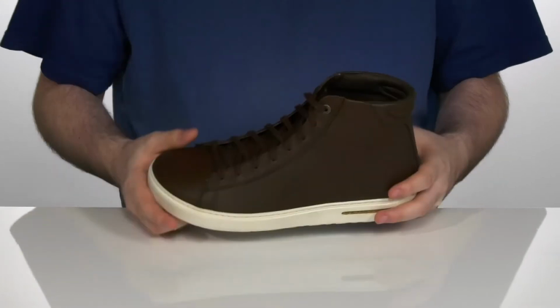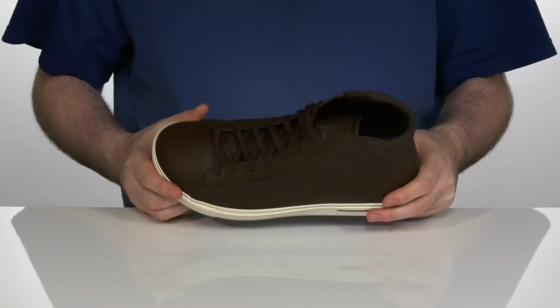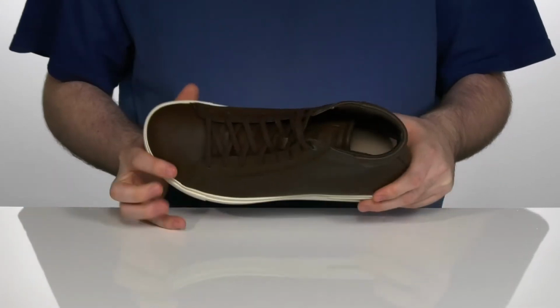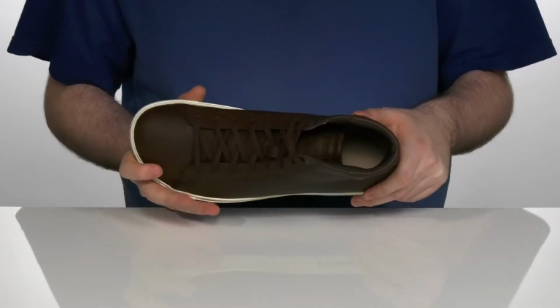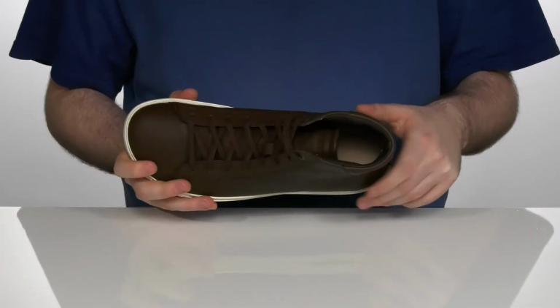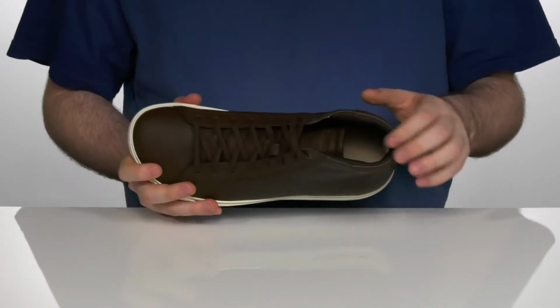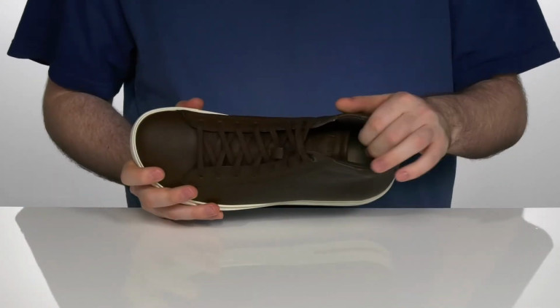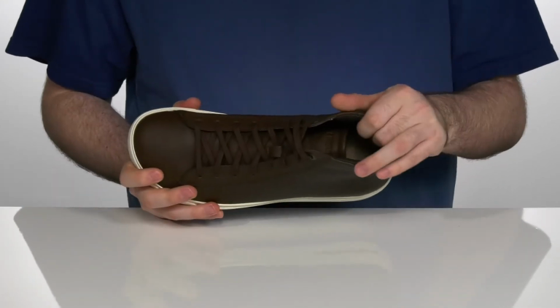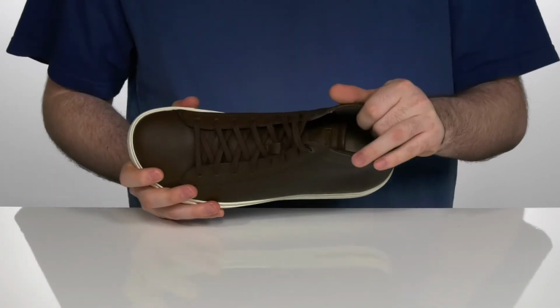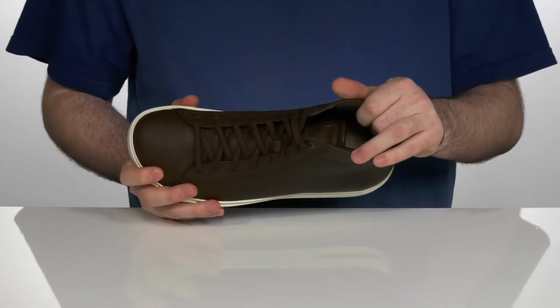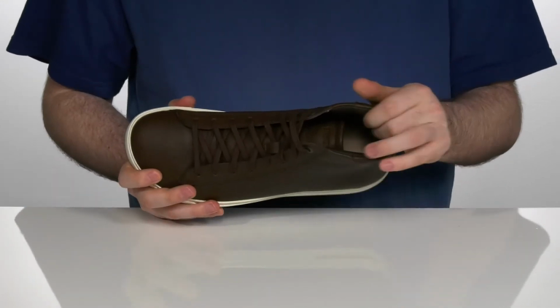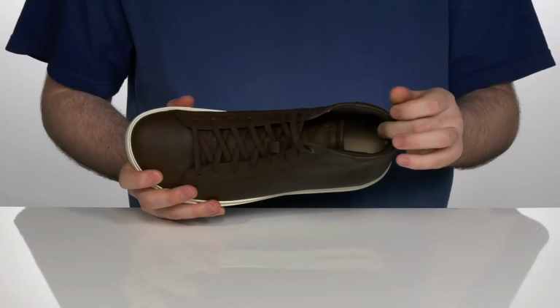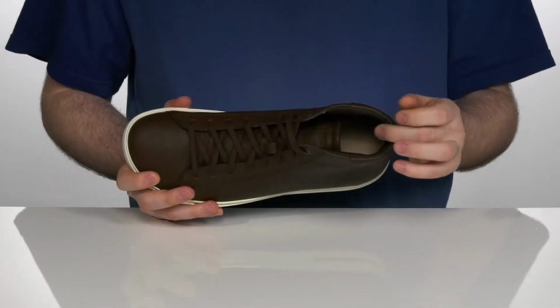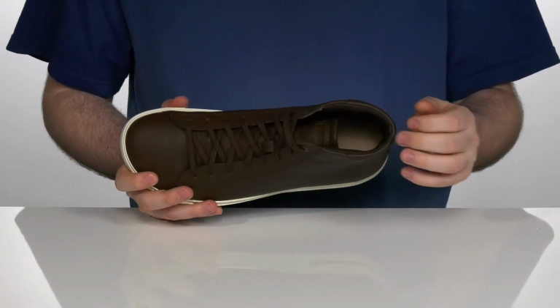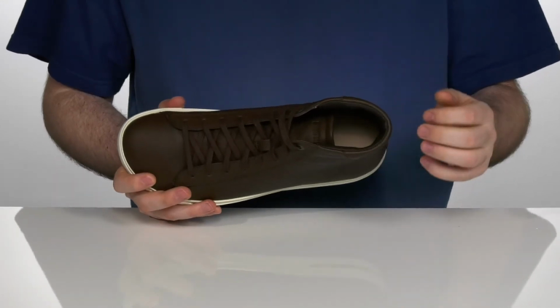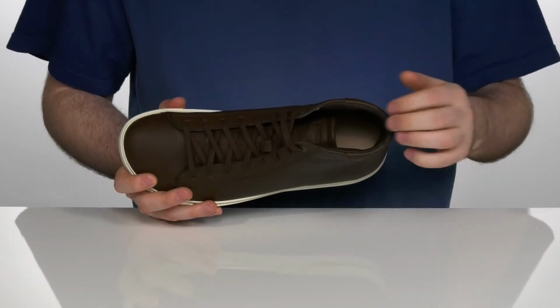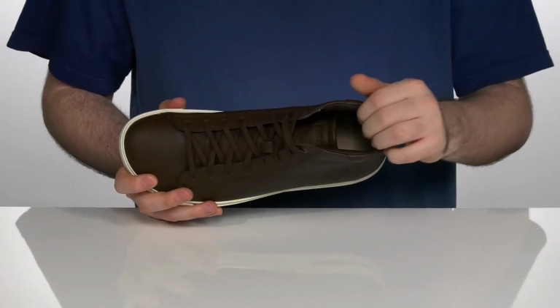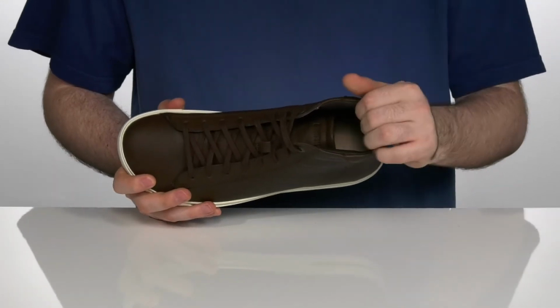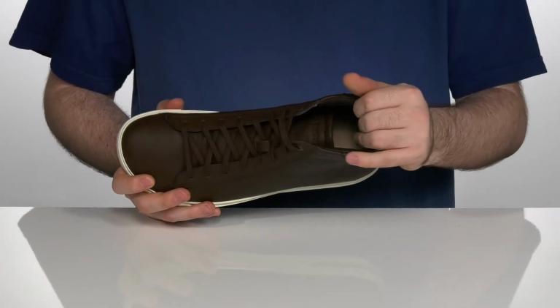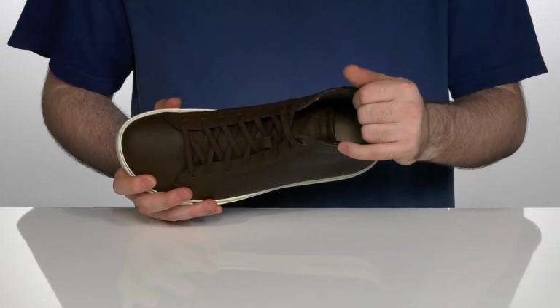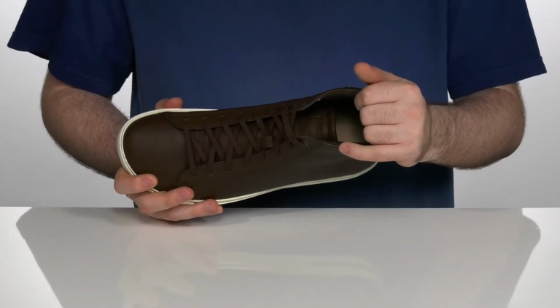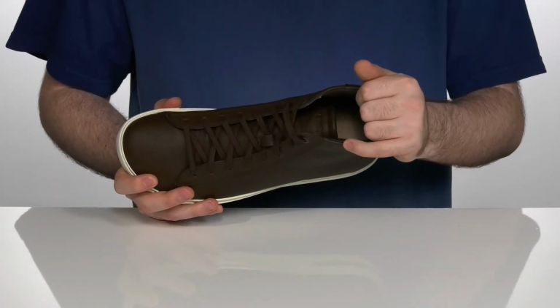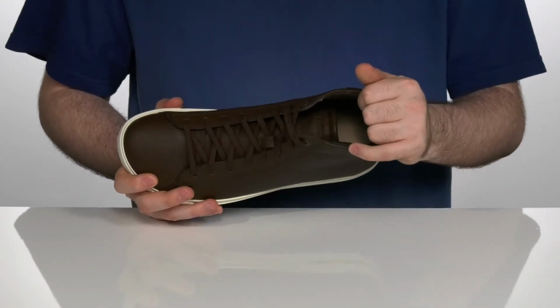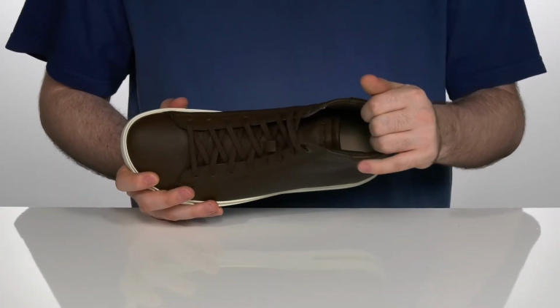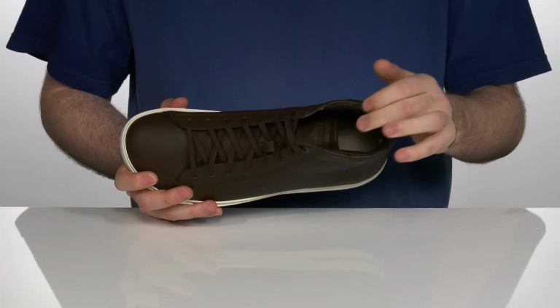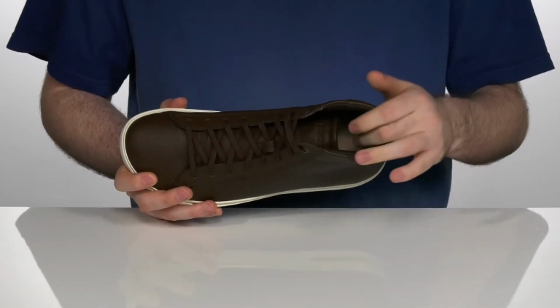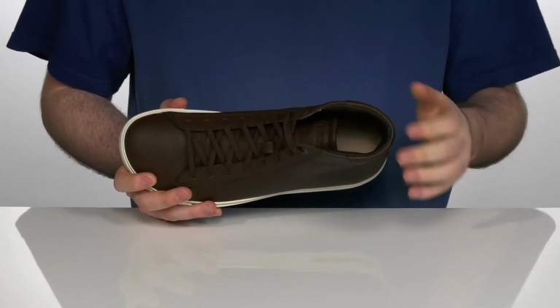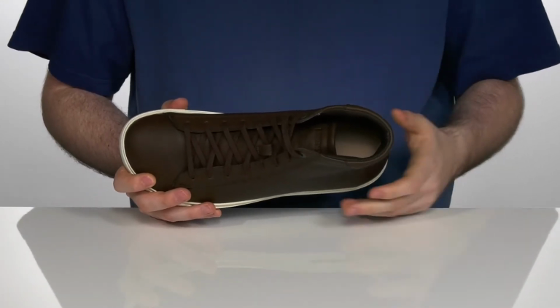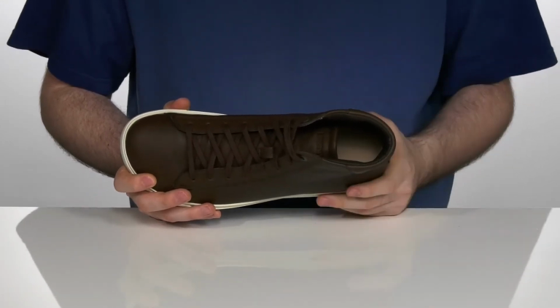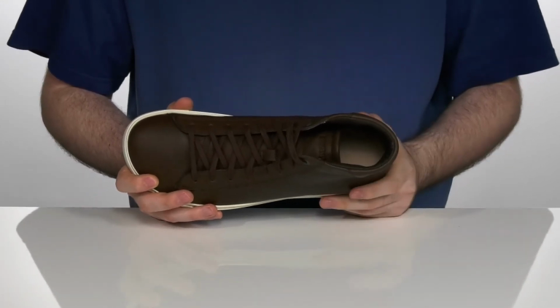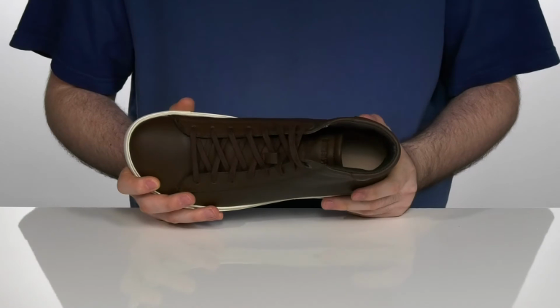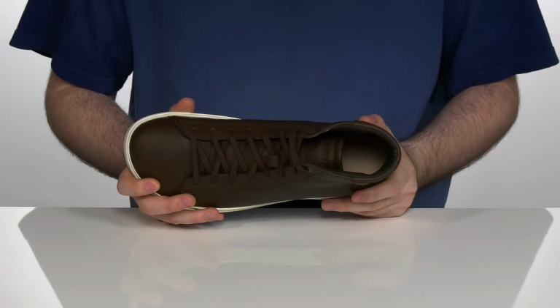The inside lining is also leather to keep it nice and cool, with plenty of padding on the ankle to help support you in the back.